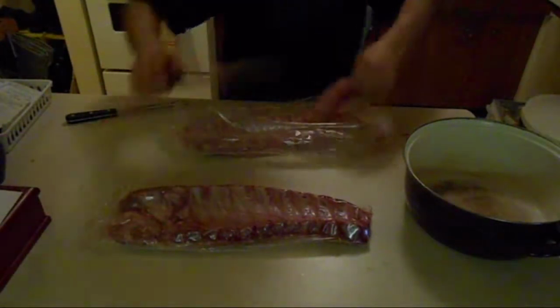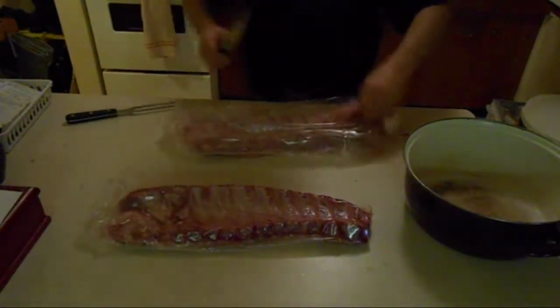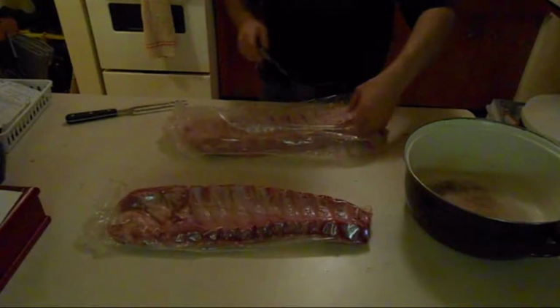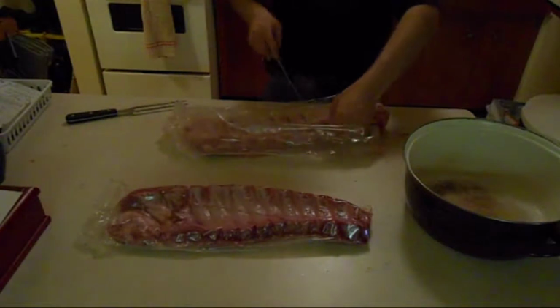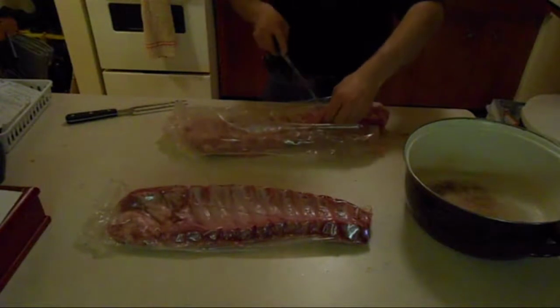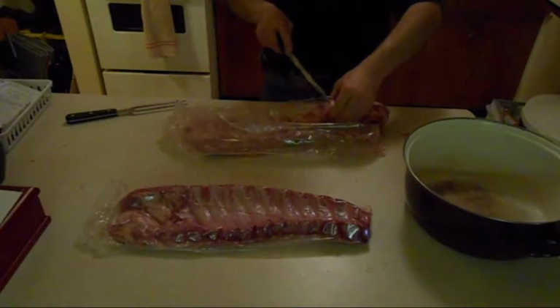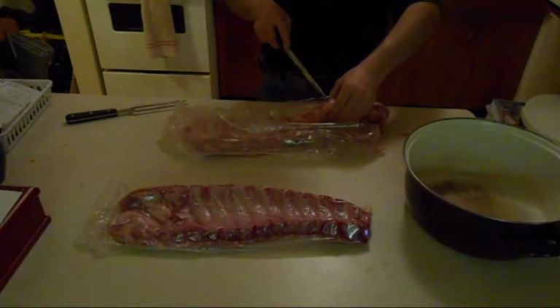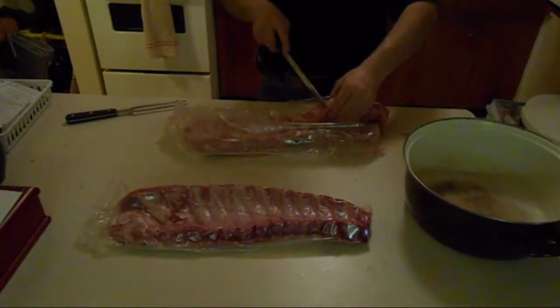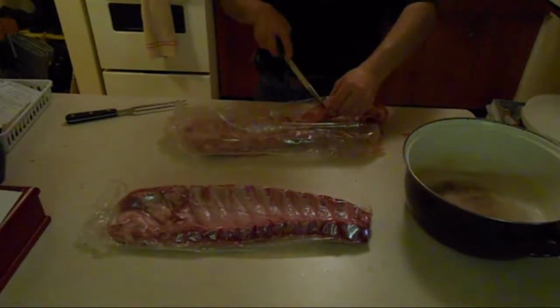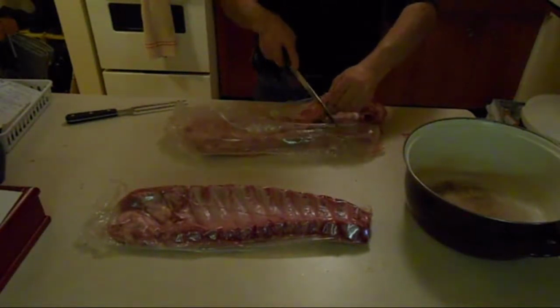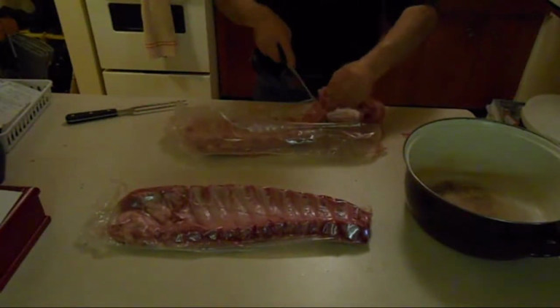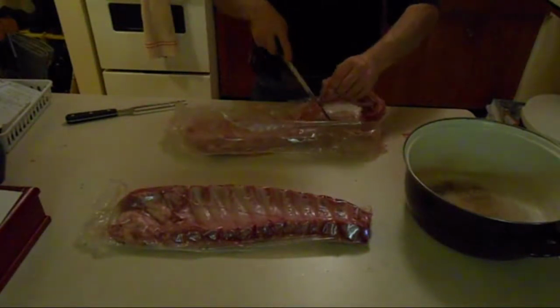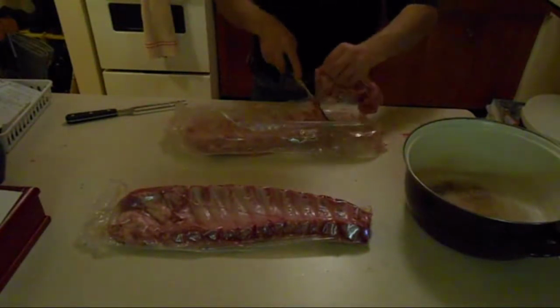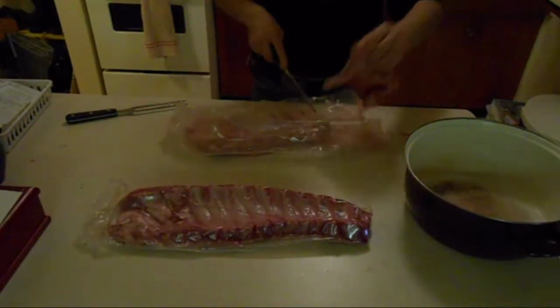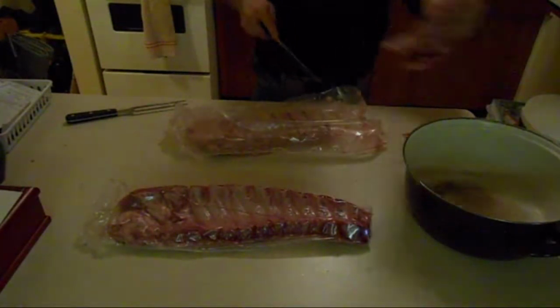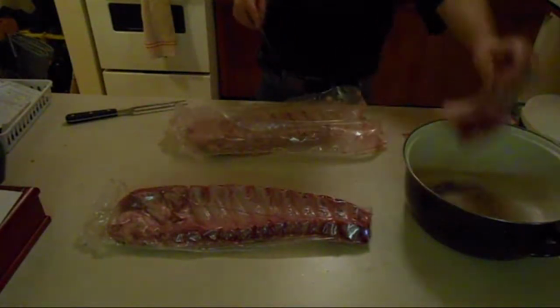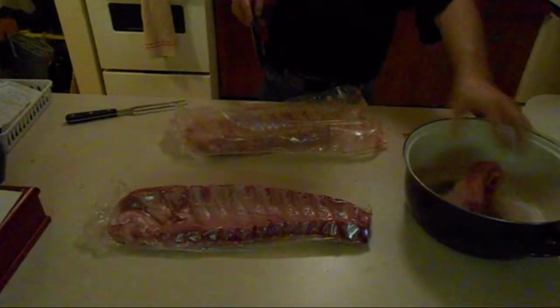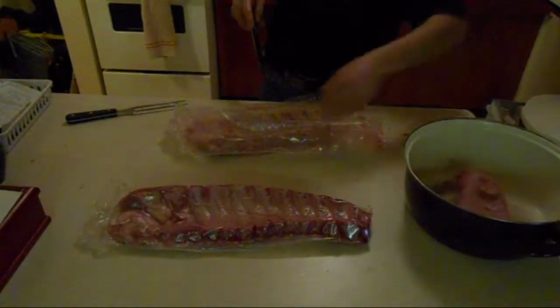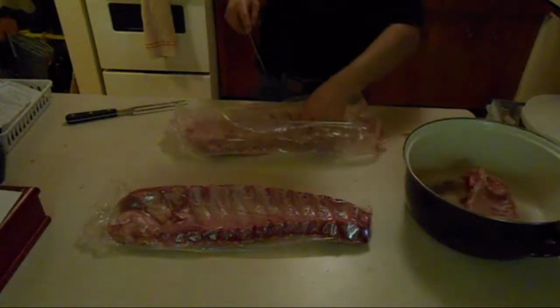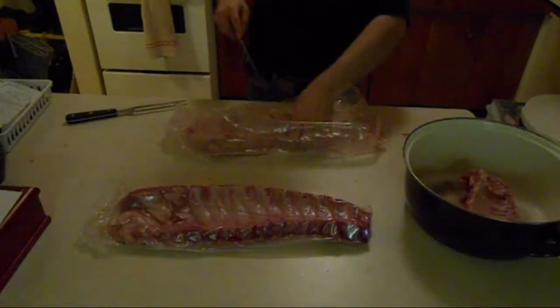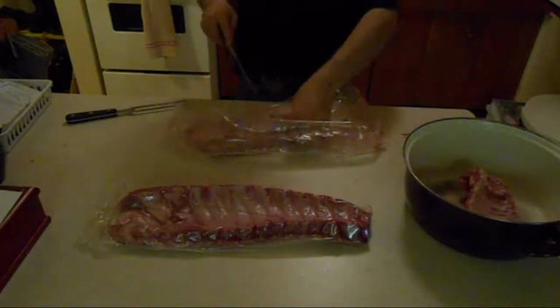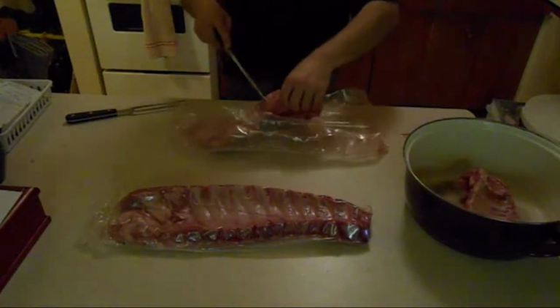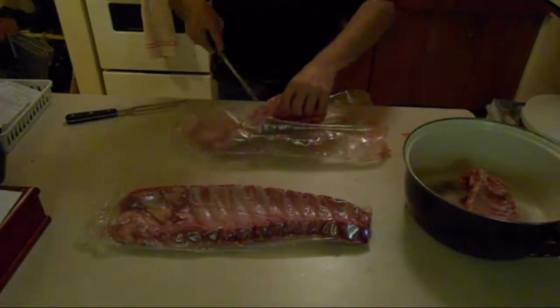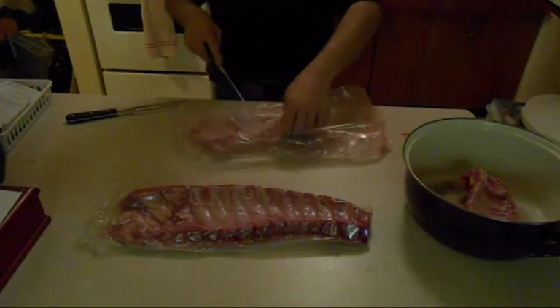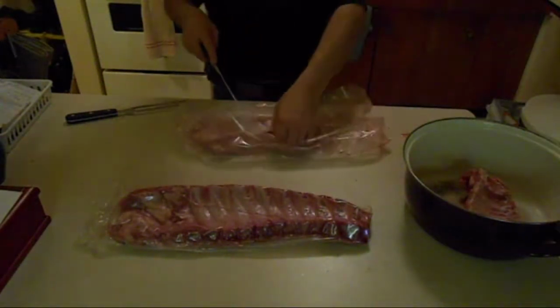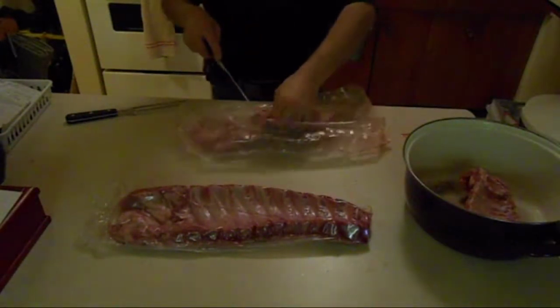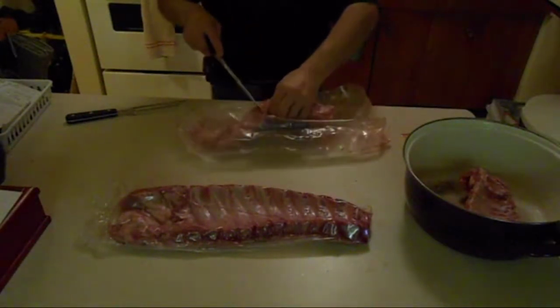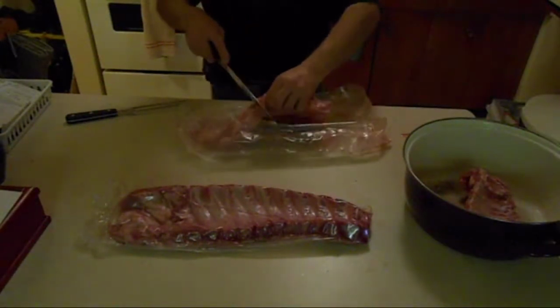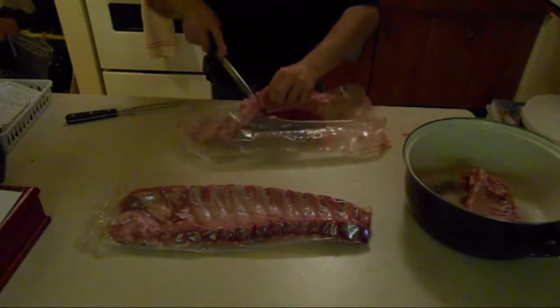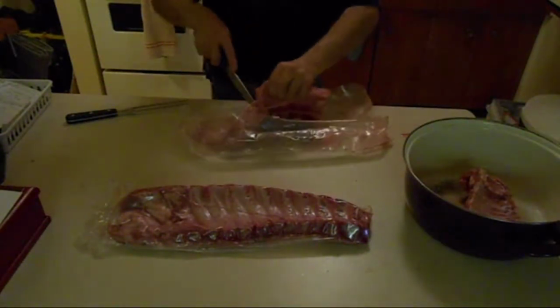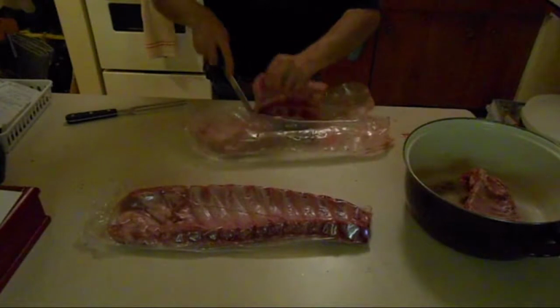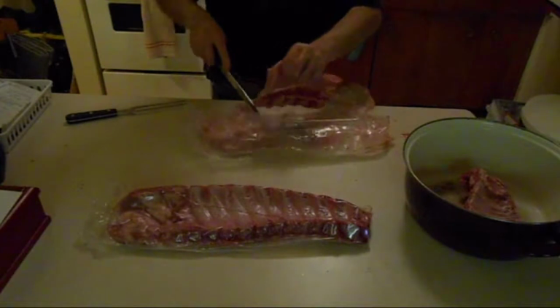Slice it into manageable, smokeable portions into a pot.